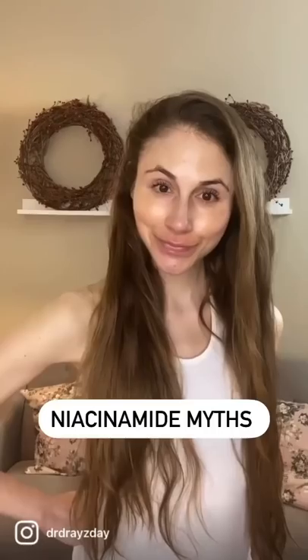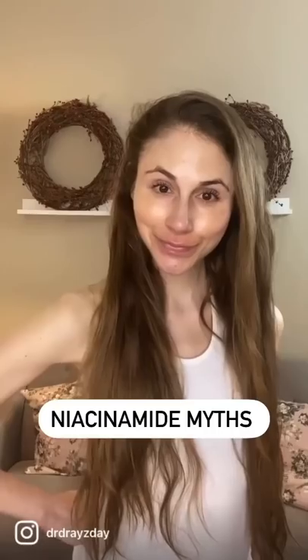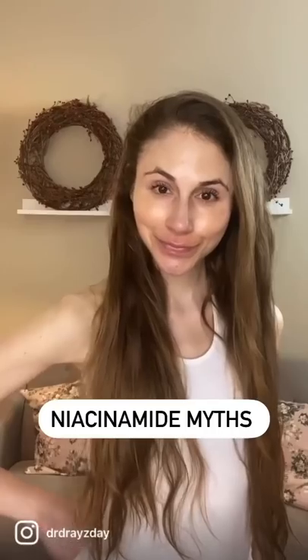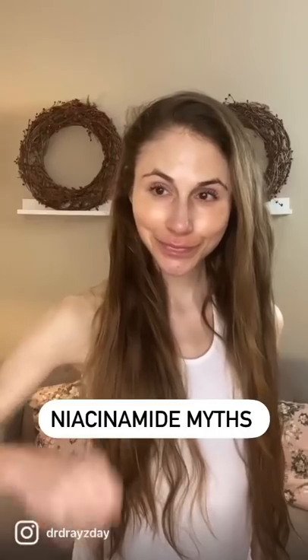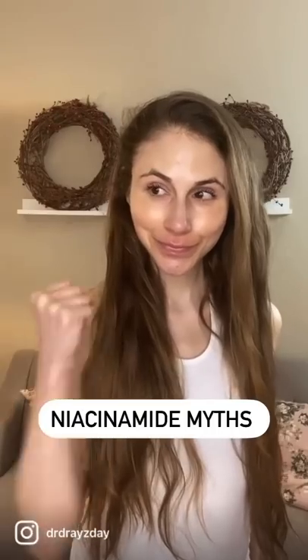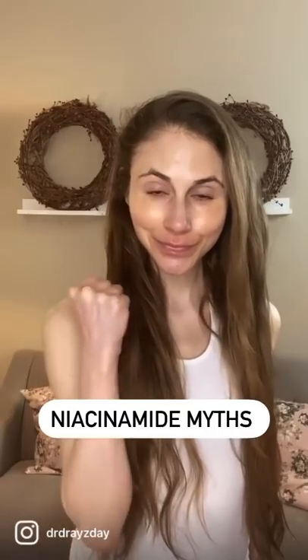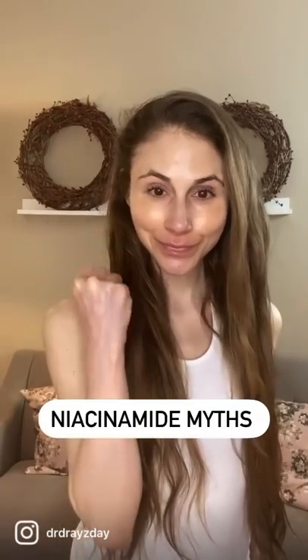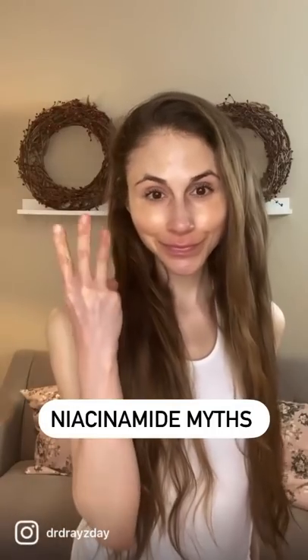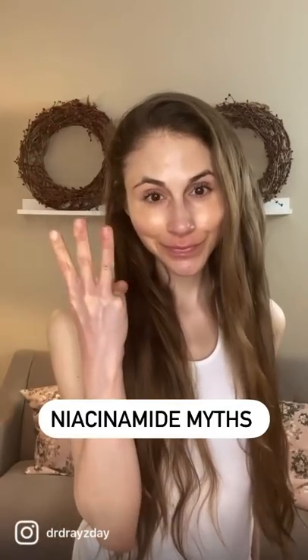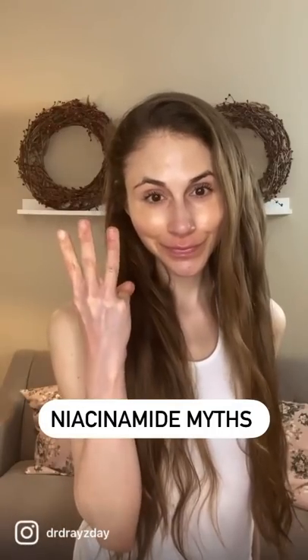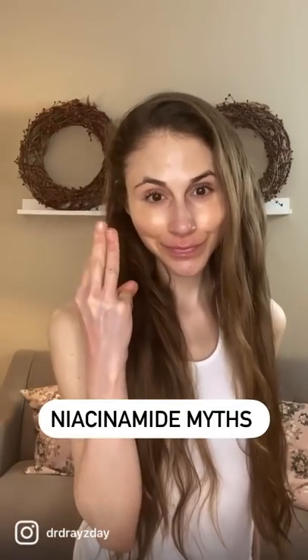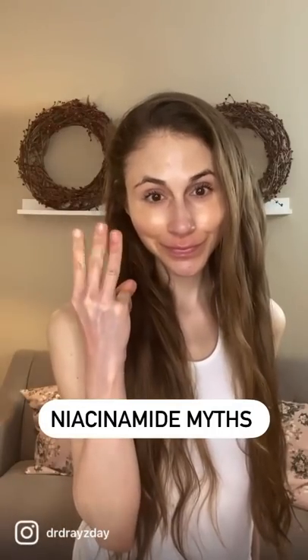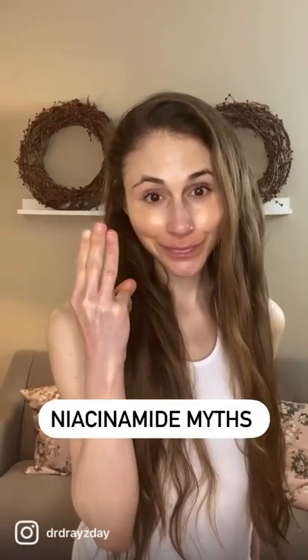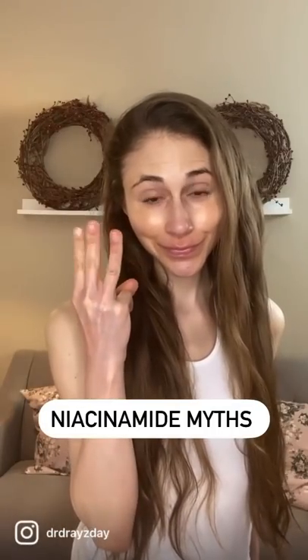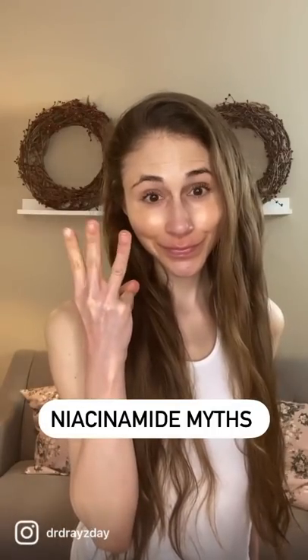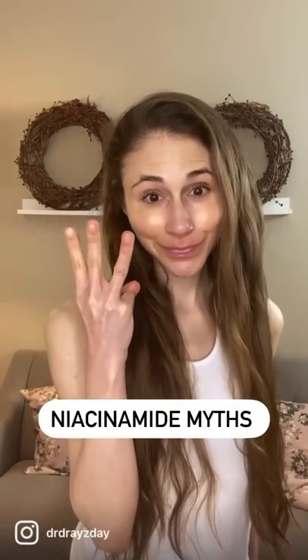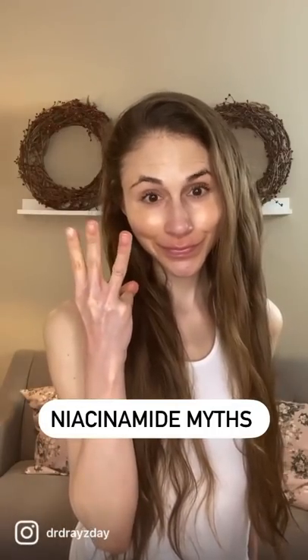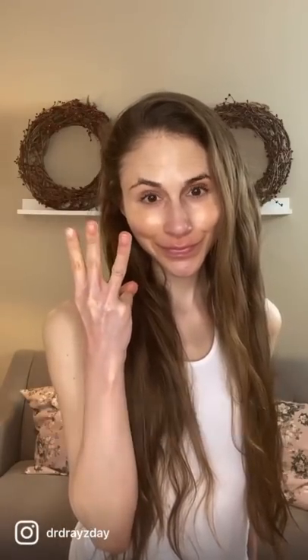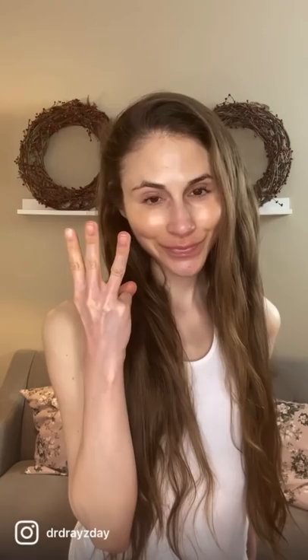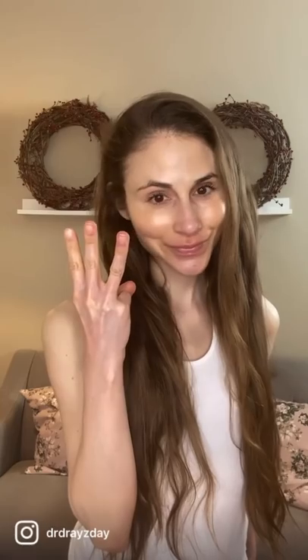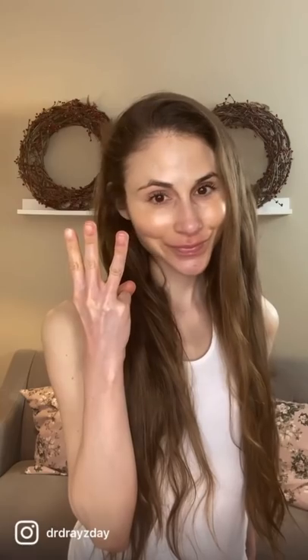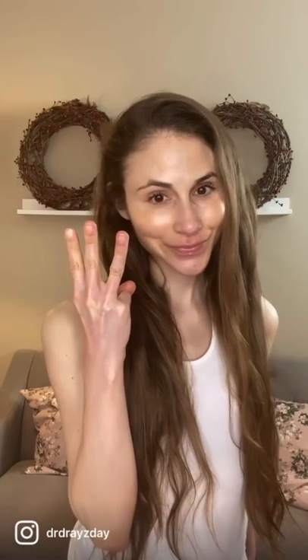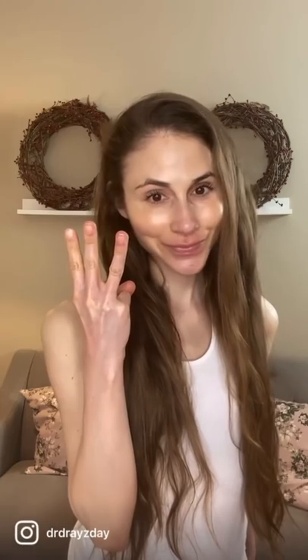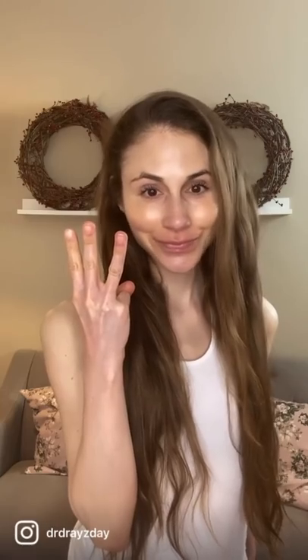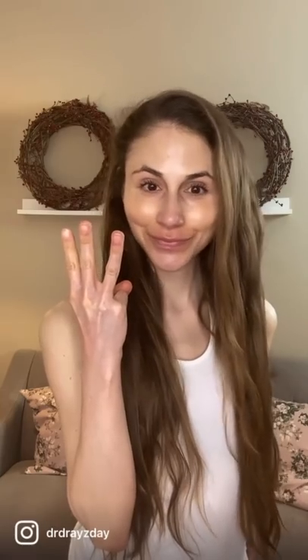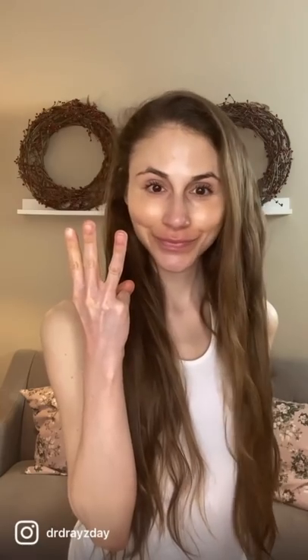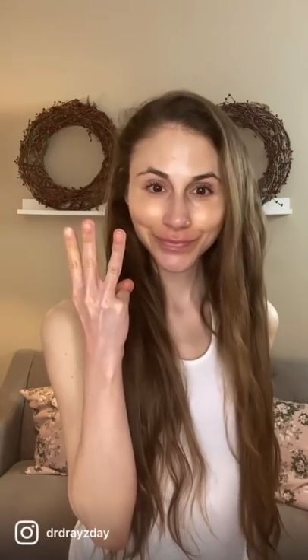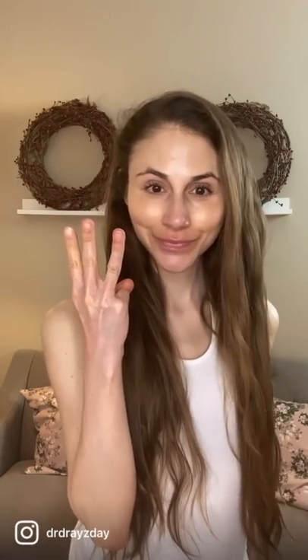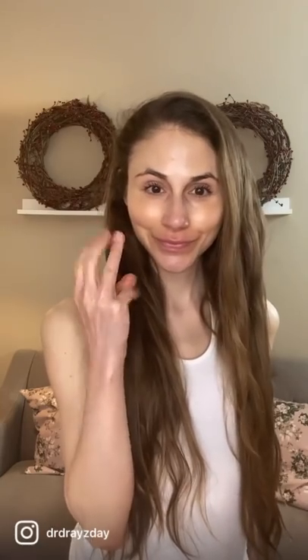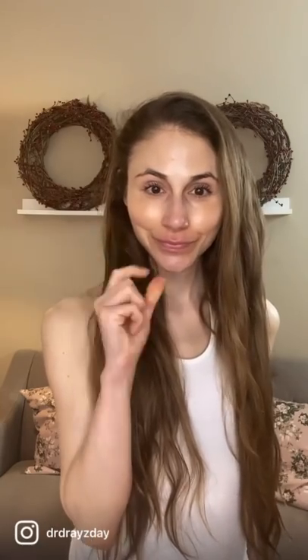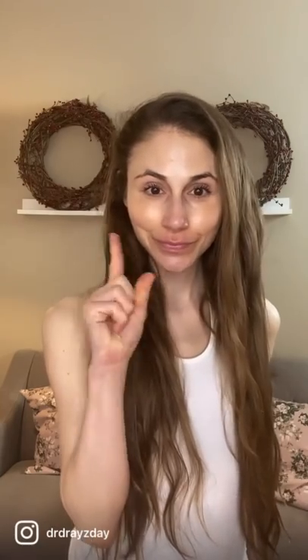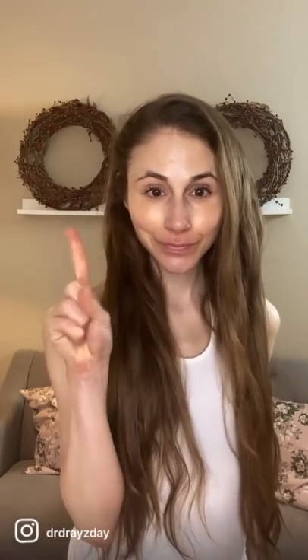Here are three myths about niacinamide, a popular skincare ingredient for redness, hyperpigmentation, acne, and anti-aging.